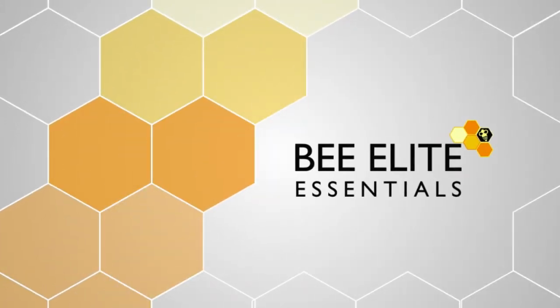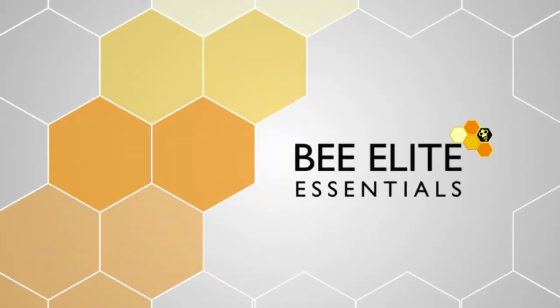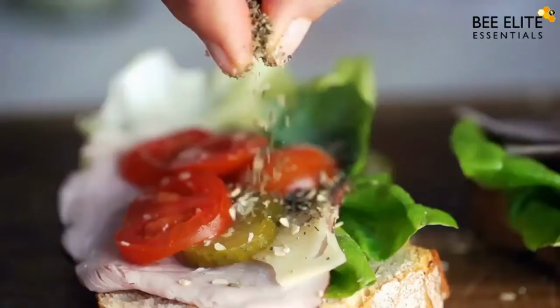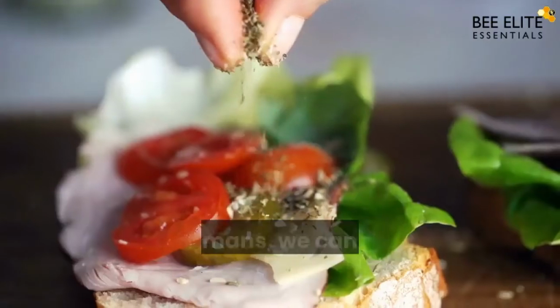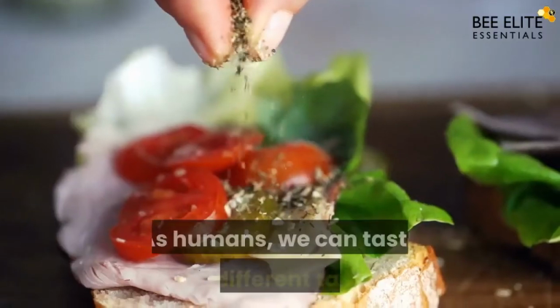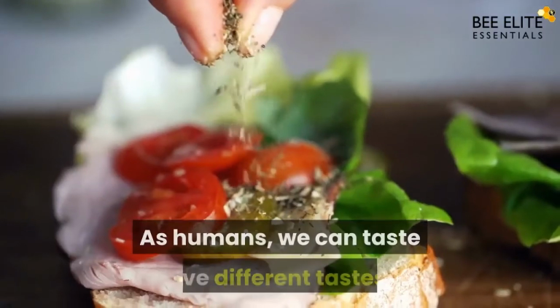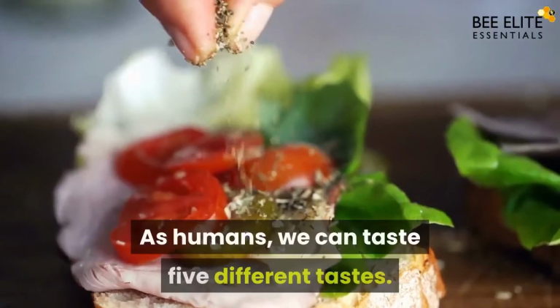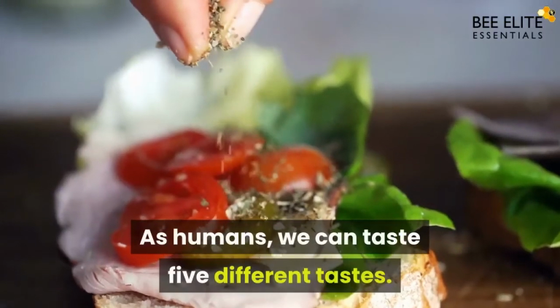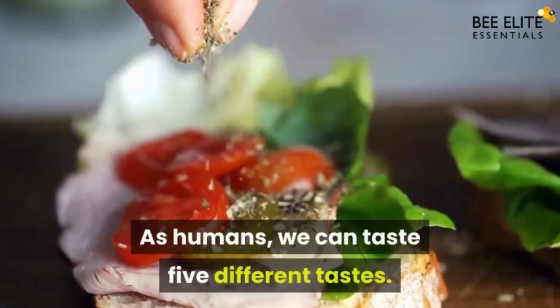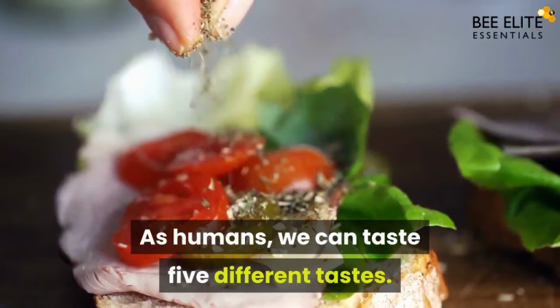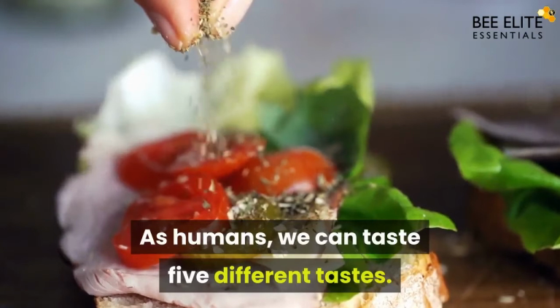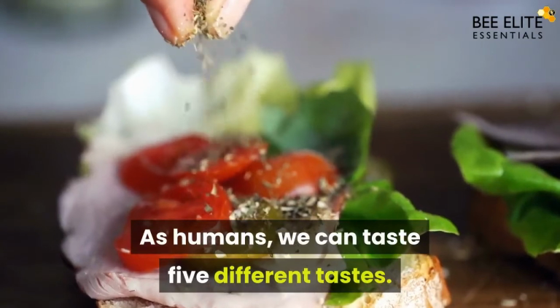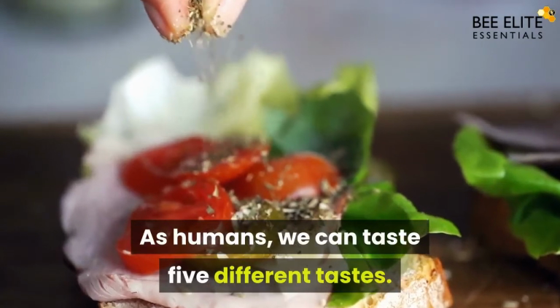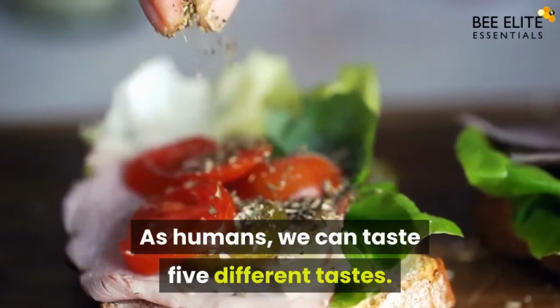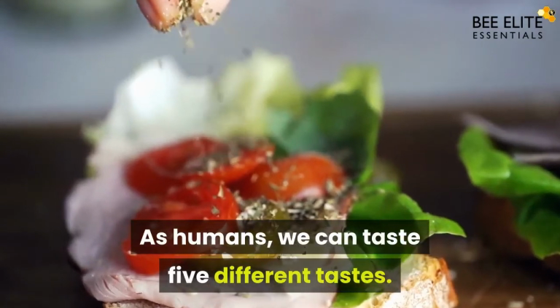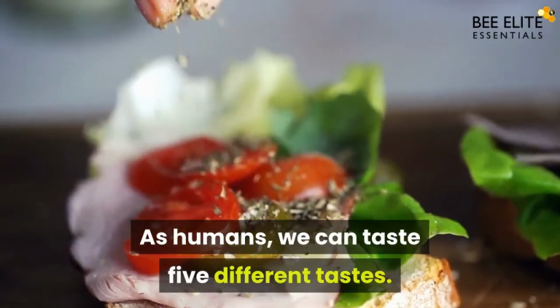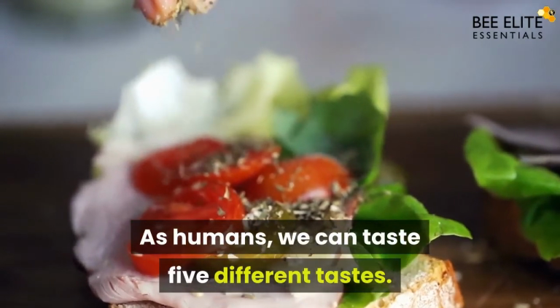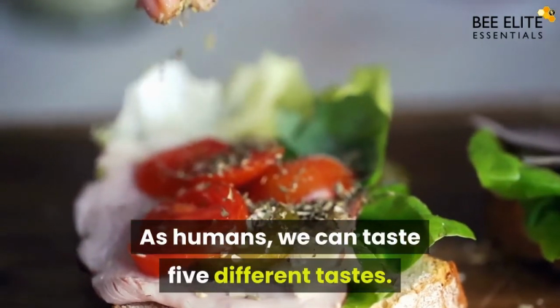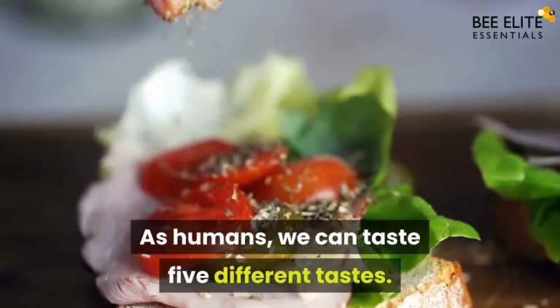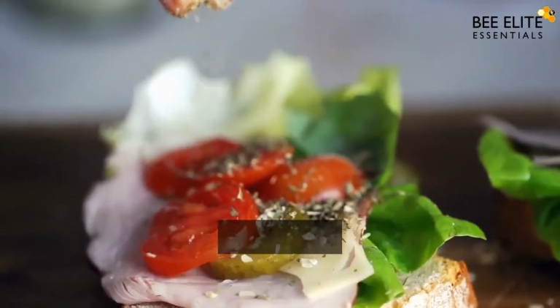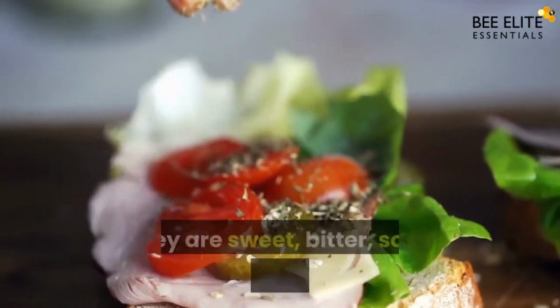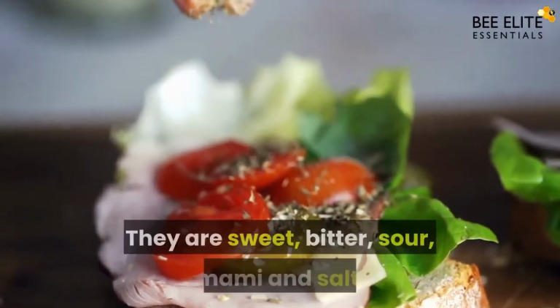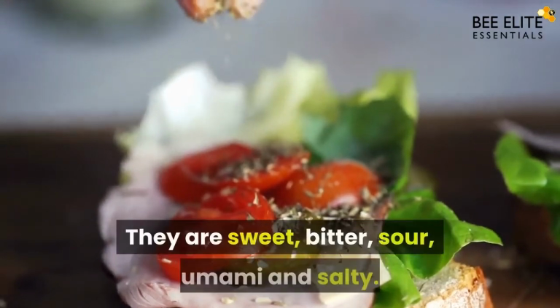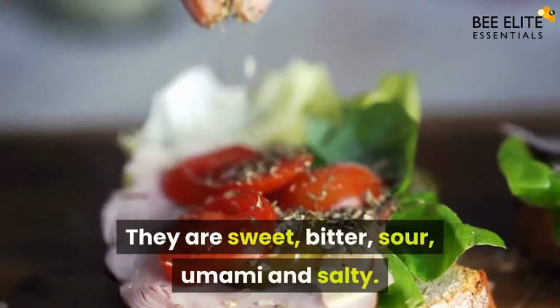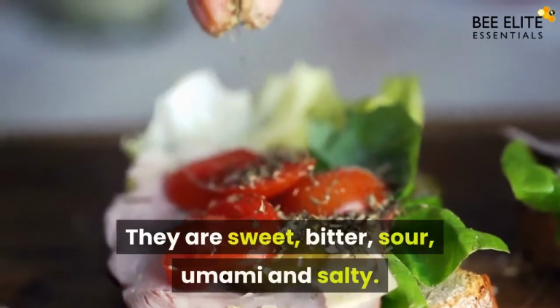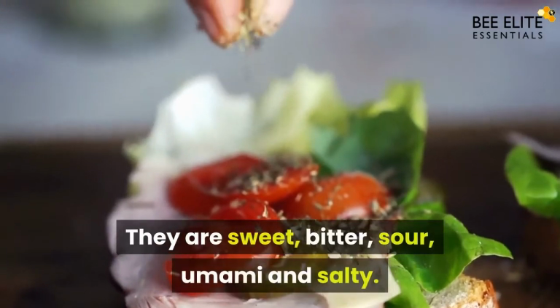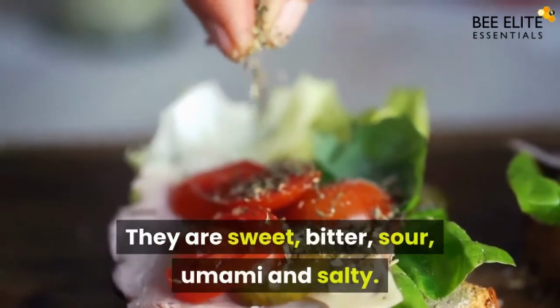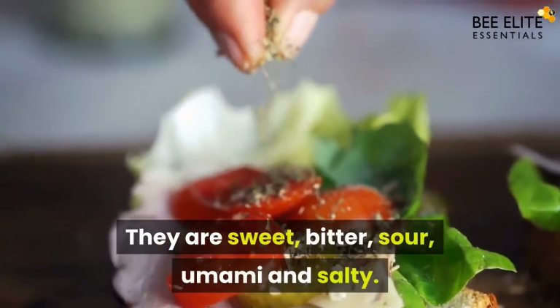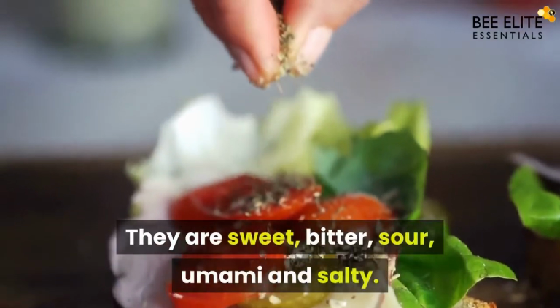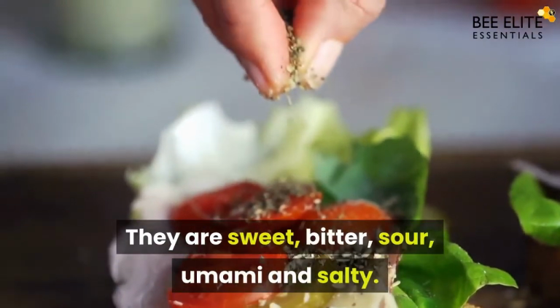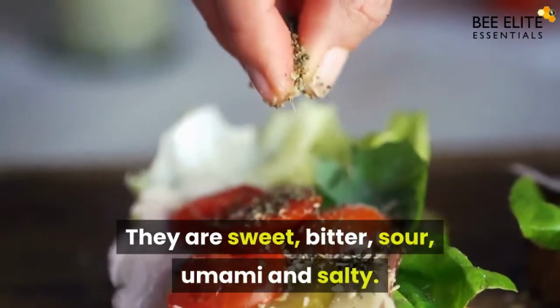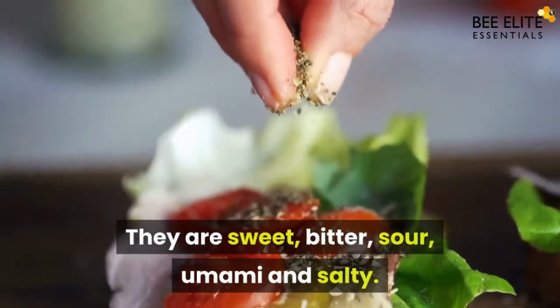As humans, we can taste five different tastes. They are sweet, bitter, sour, umami, and salty.